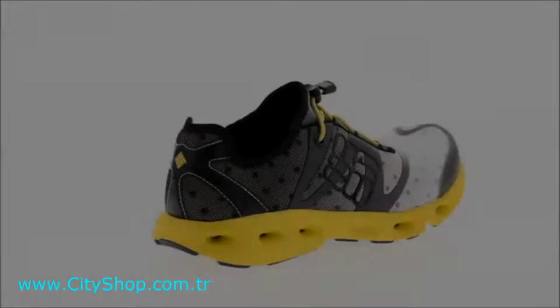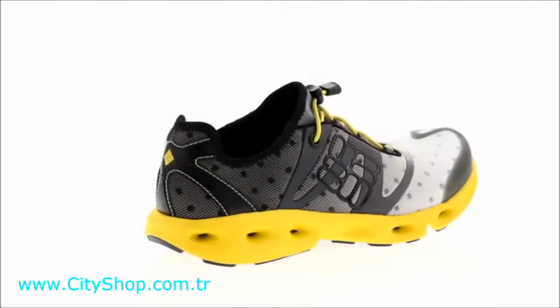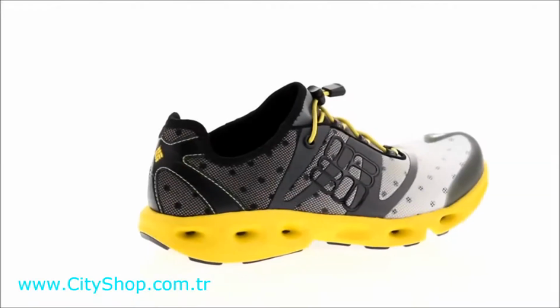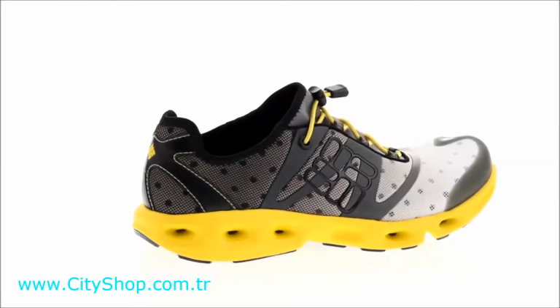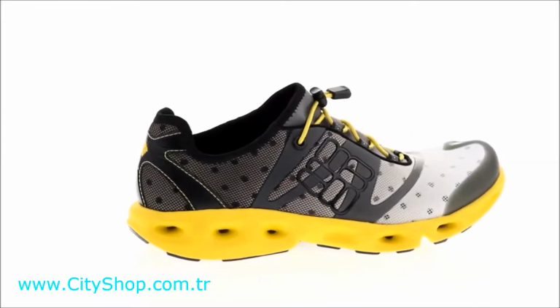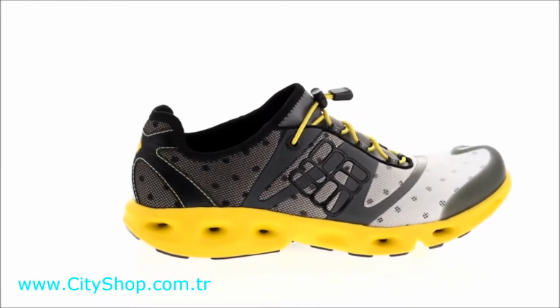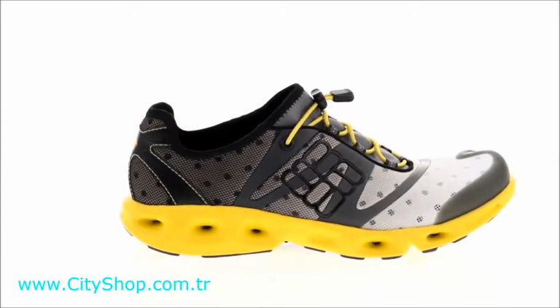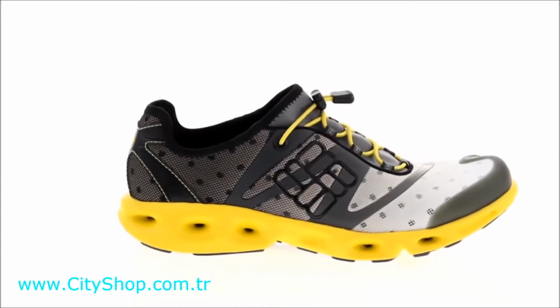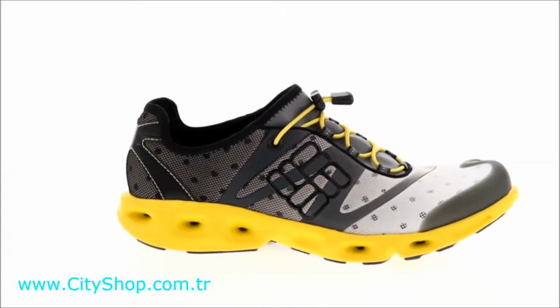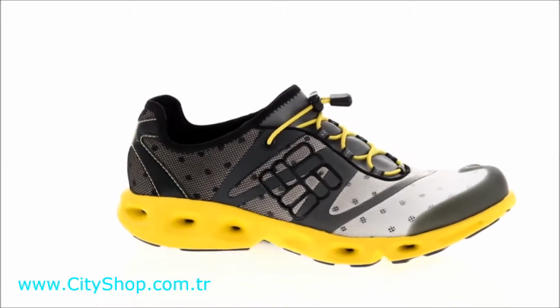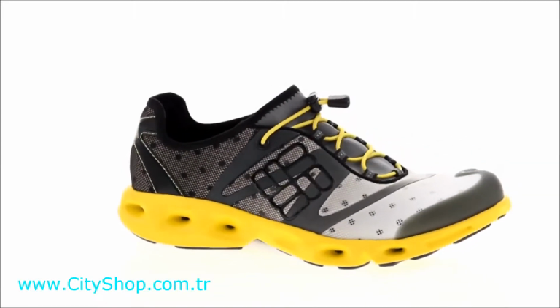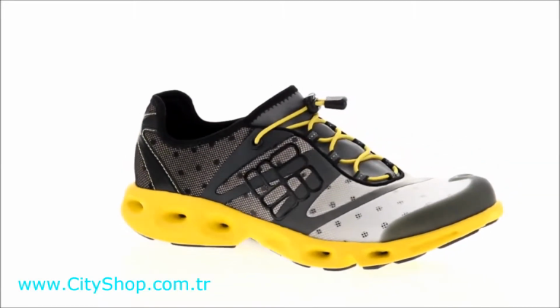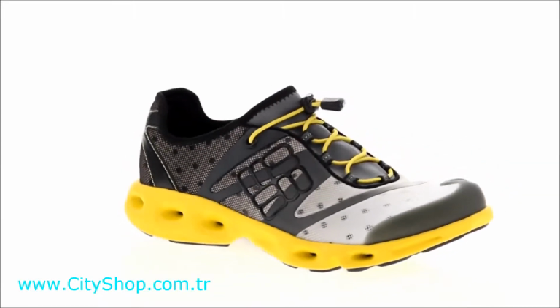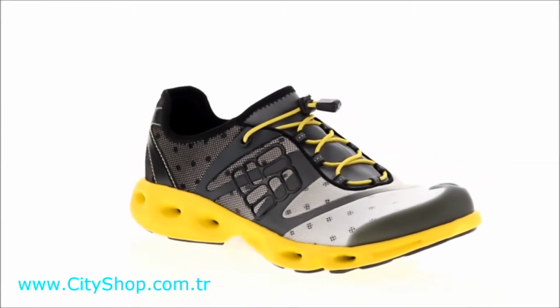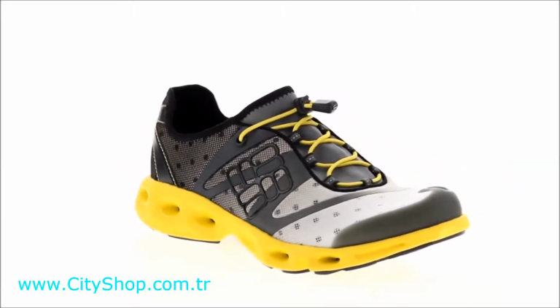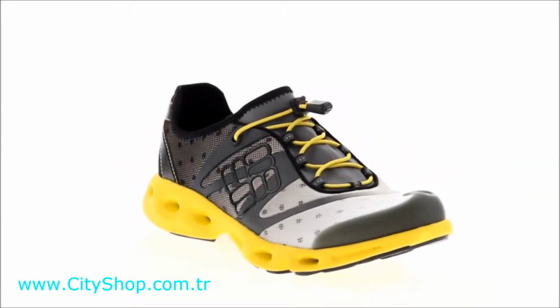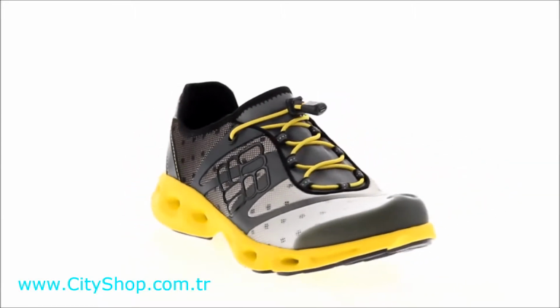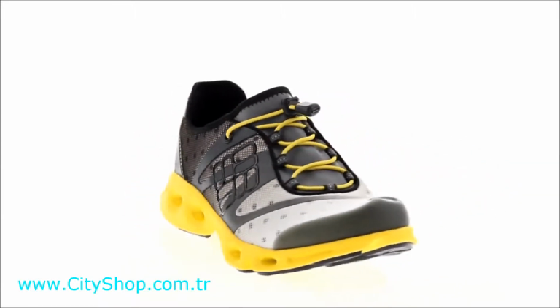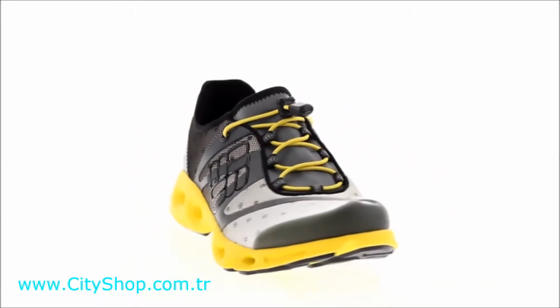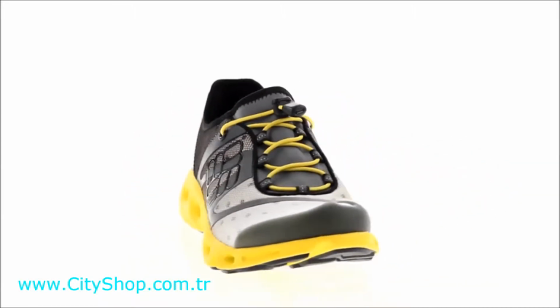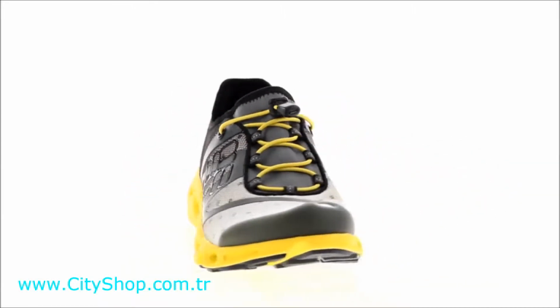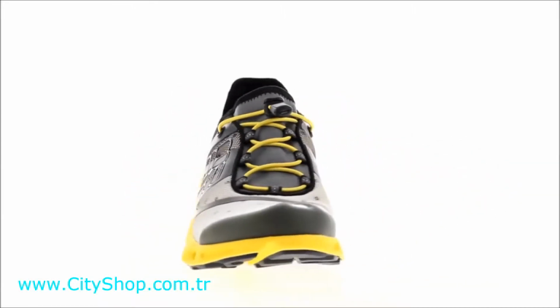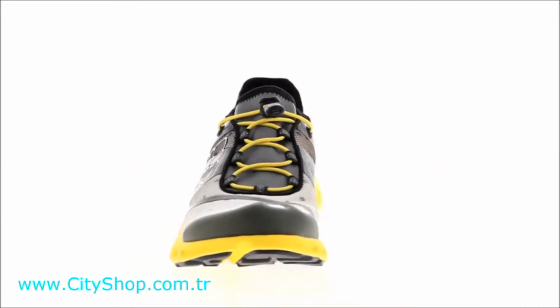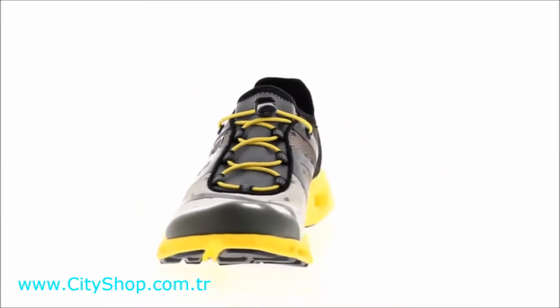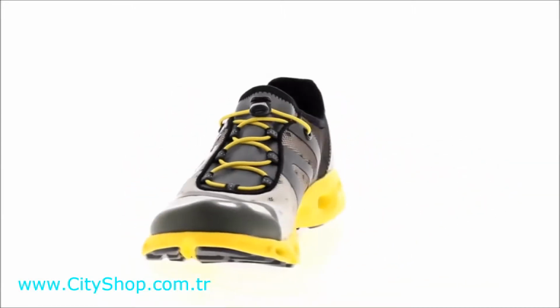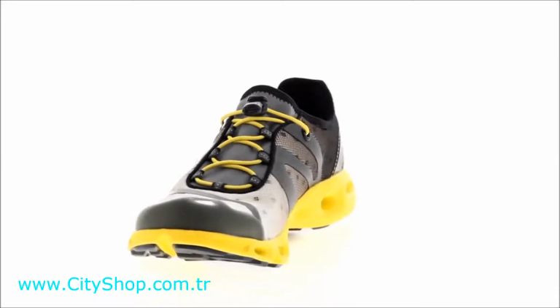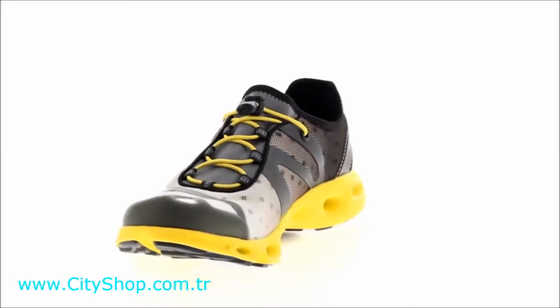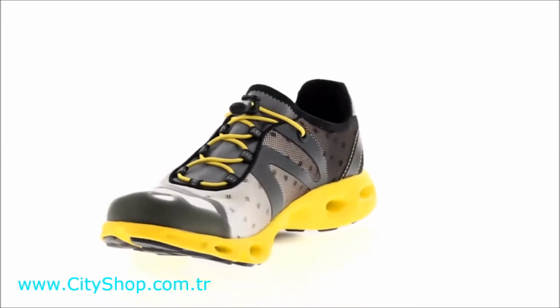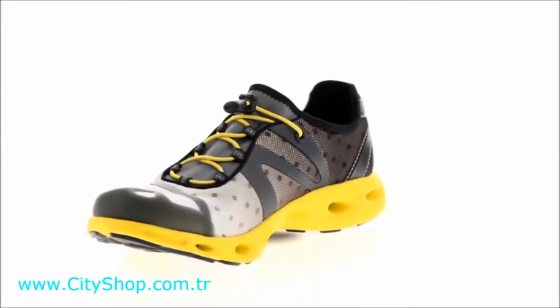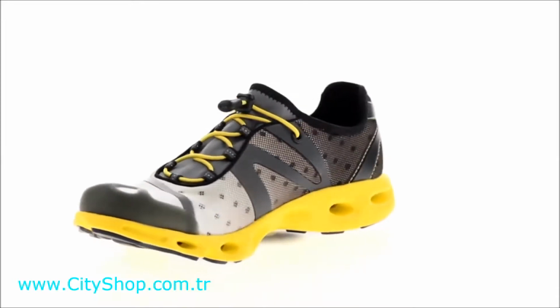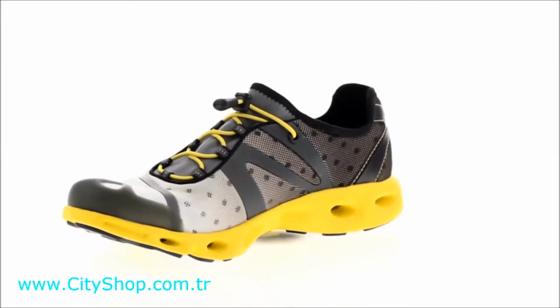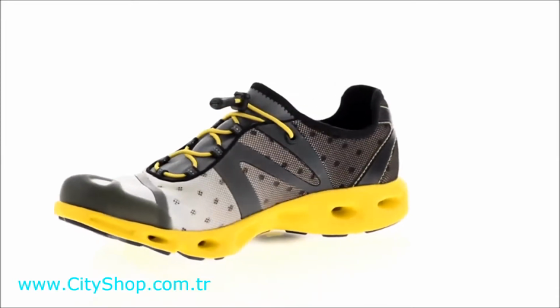Go from the trail to the water and back again. The Power Drain performs in and around water during most any activity.